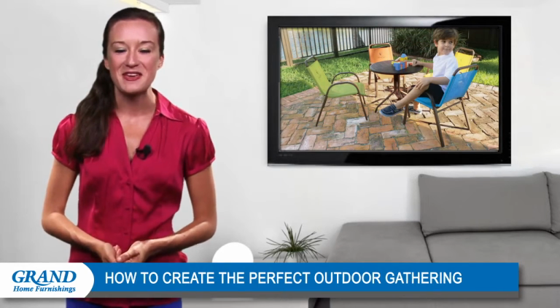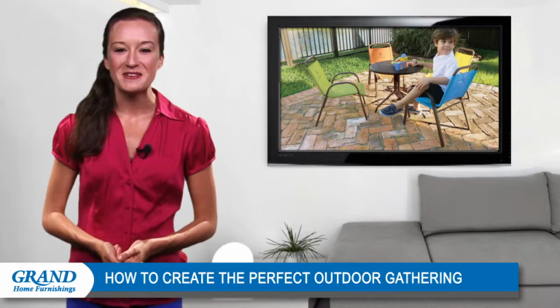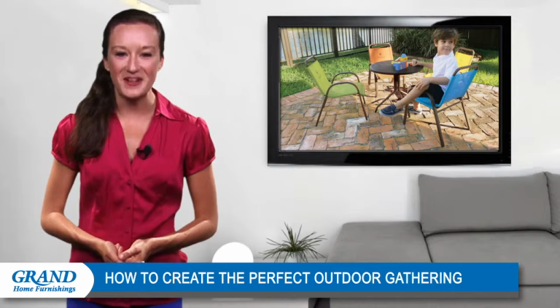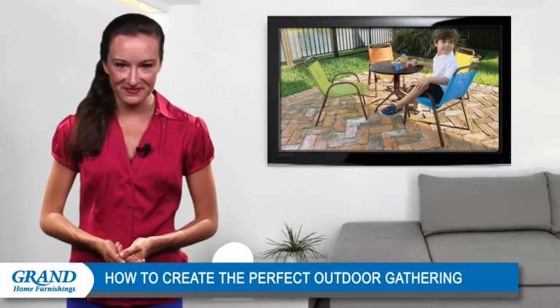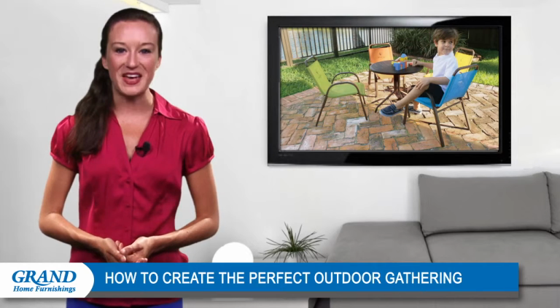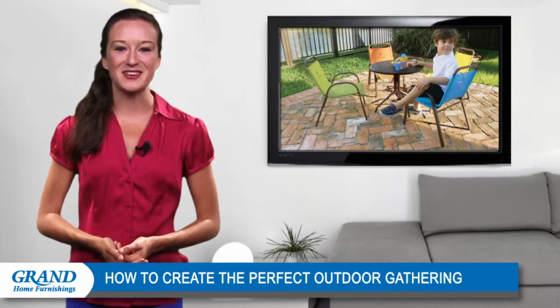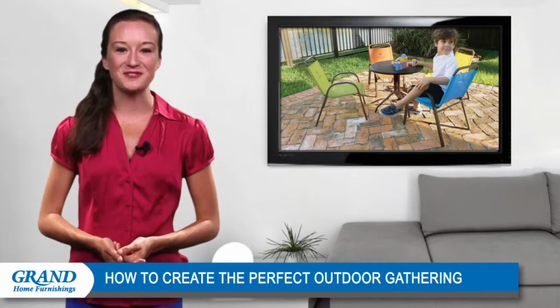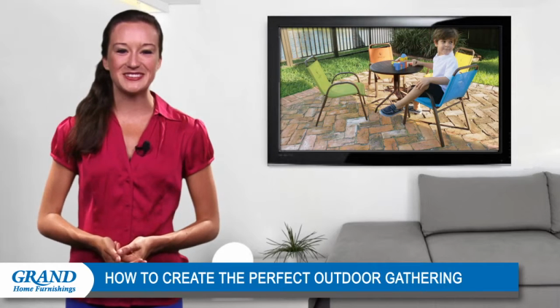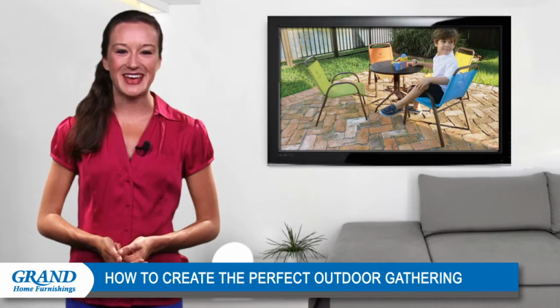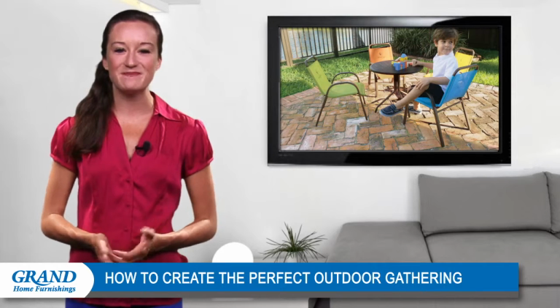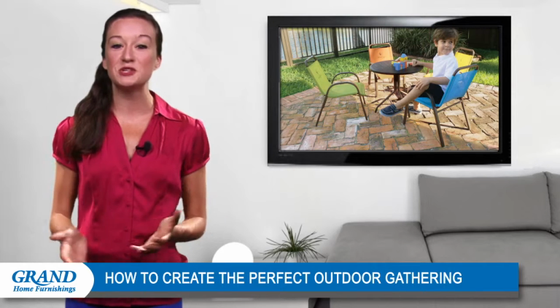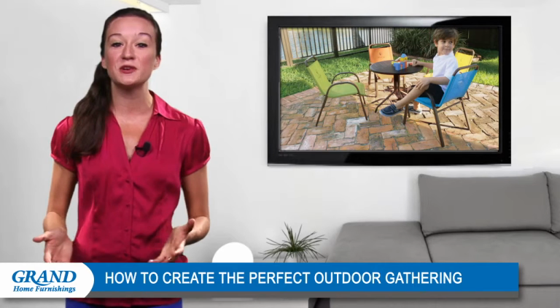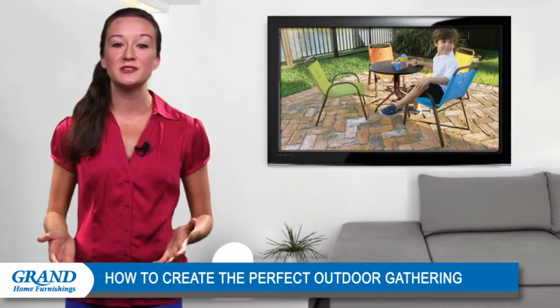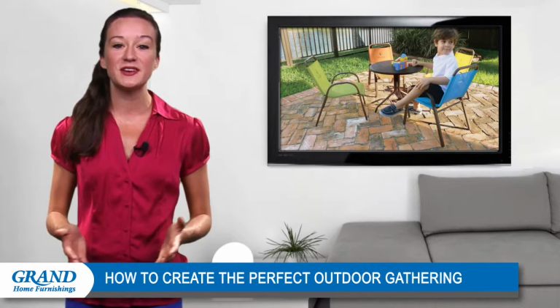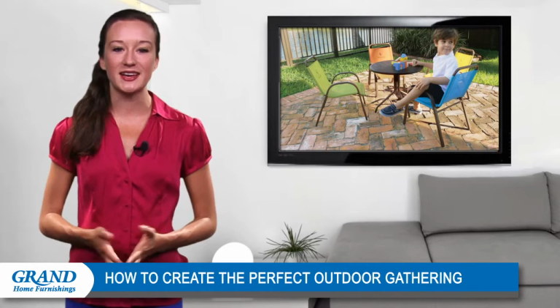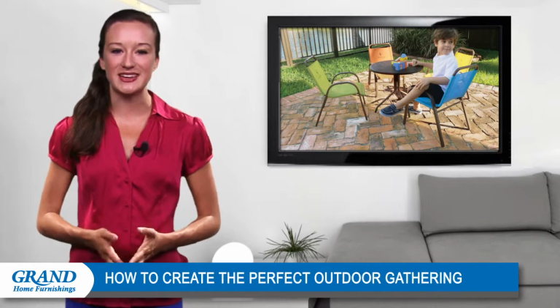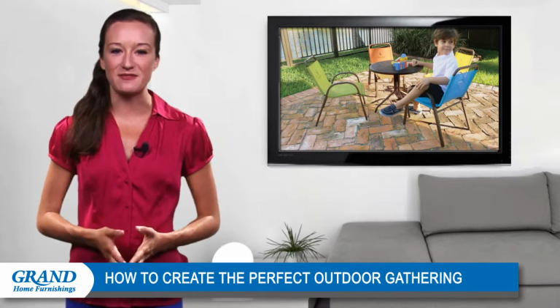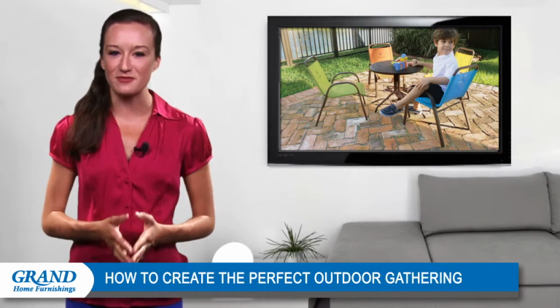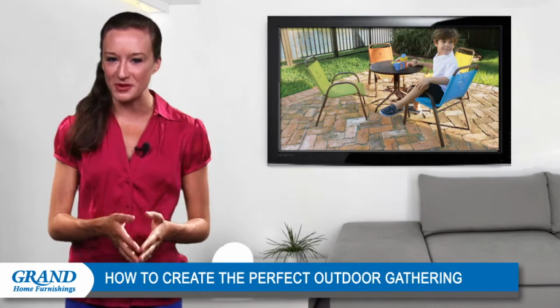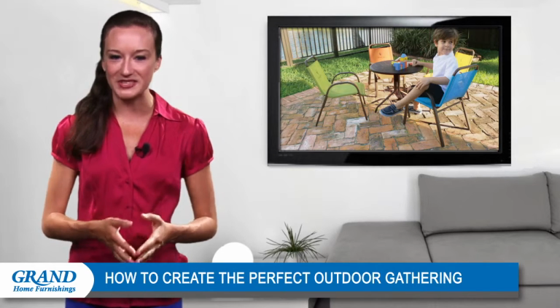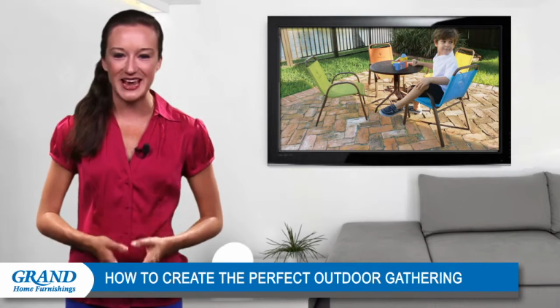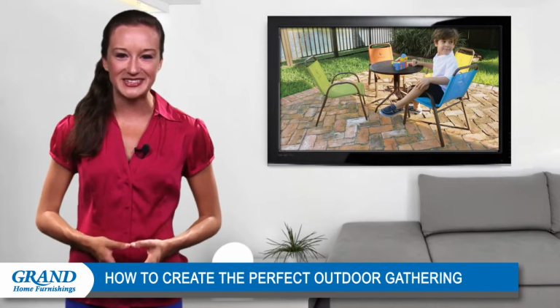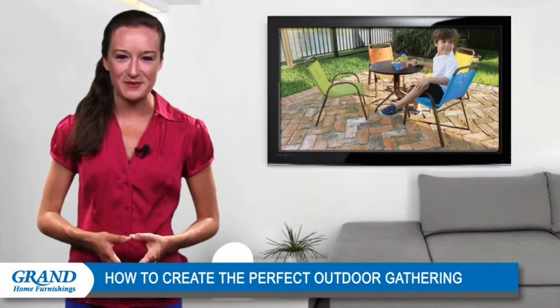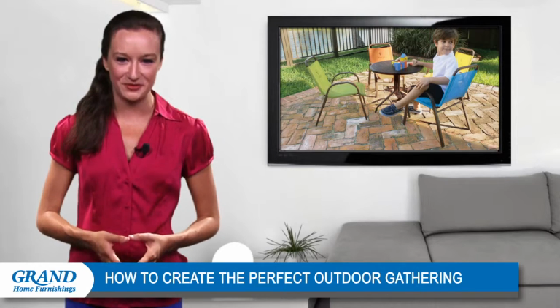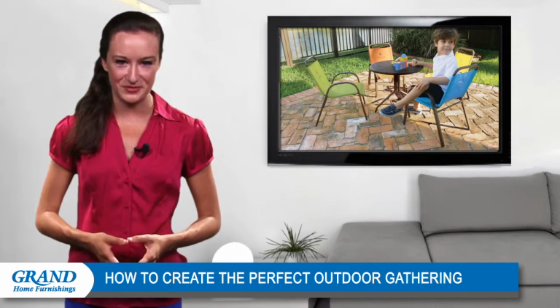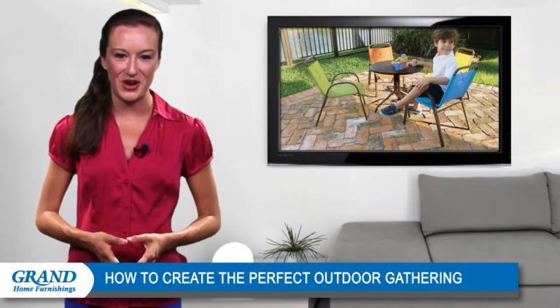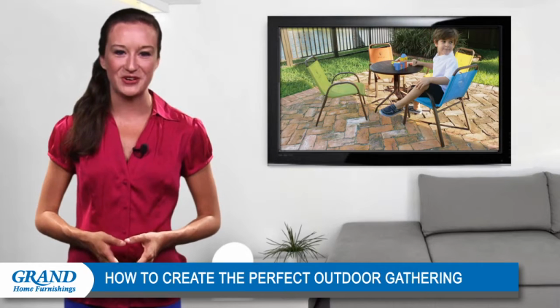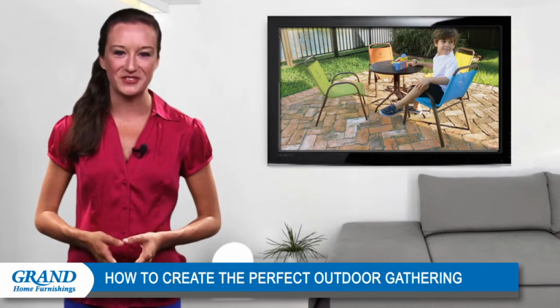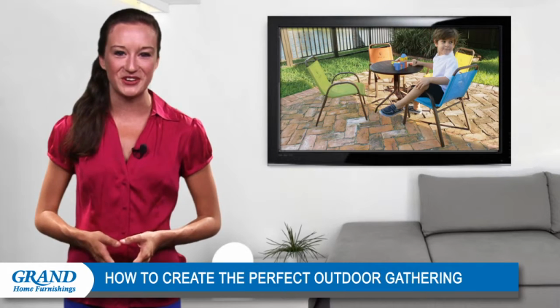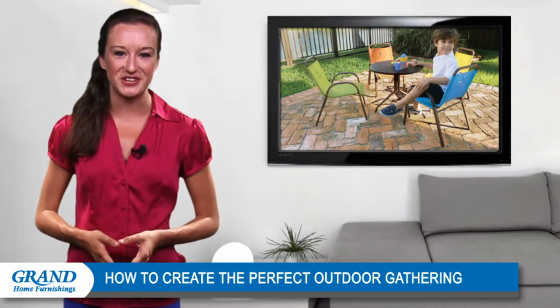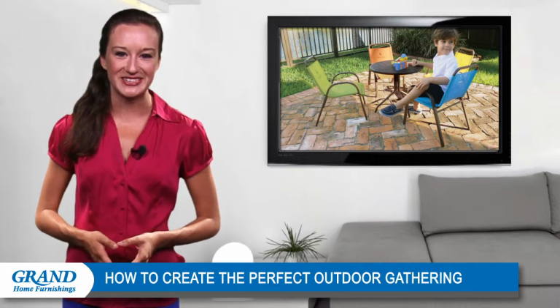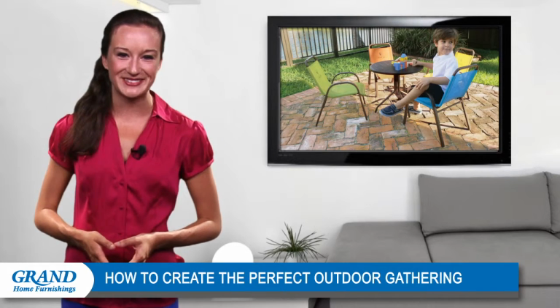Well, that's all for today. Be sure to tune in next time for more design tips from Grand Home Furnishings.